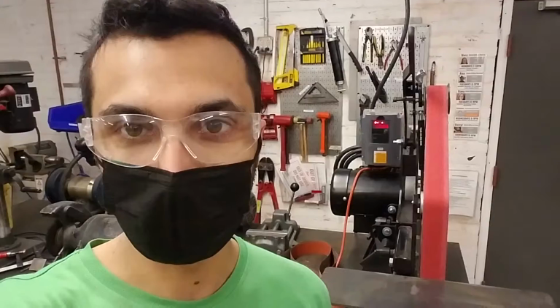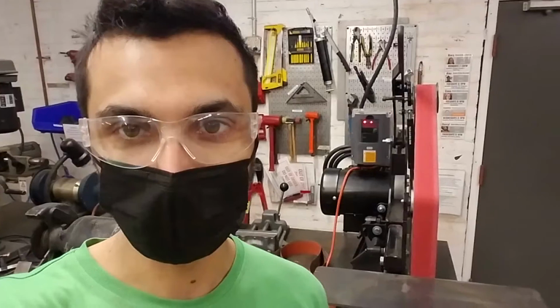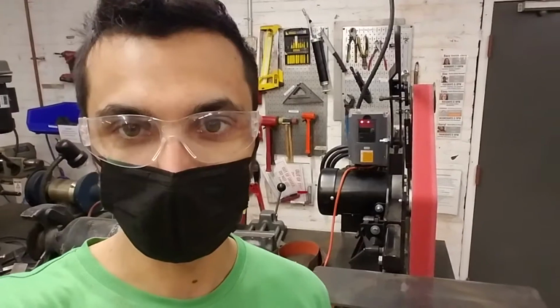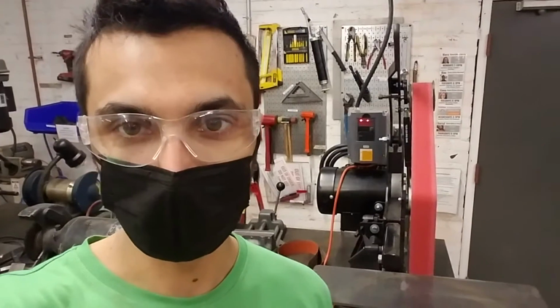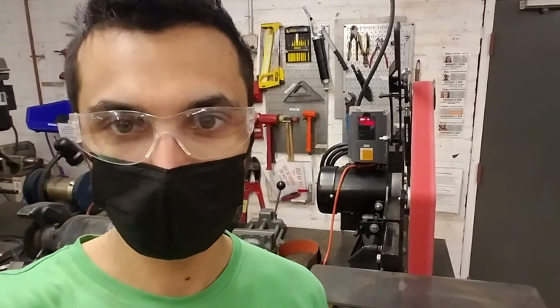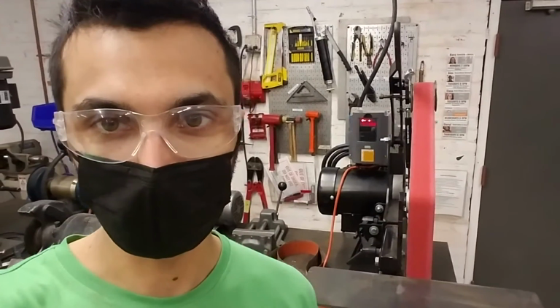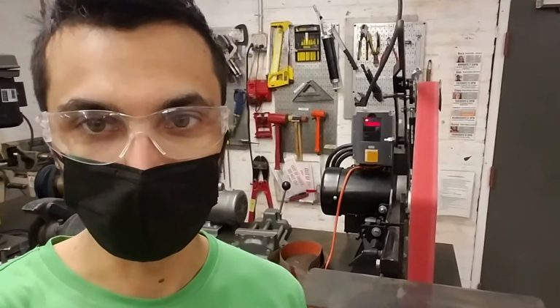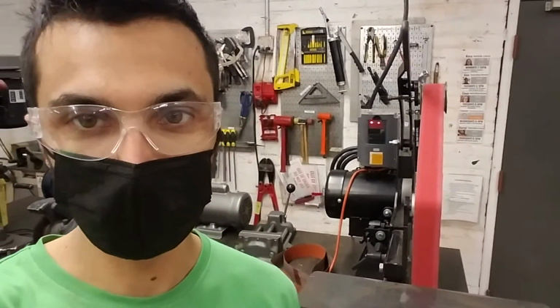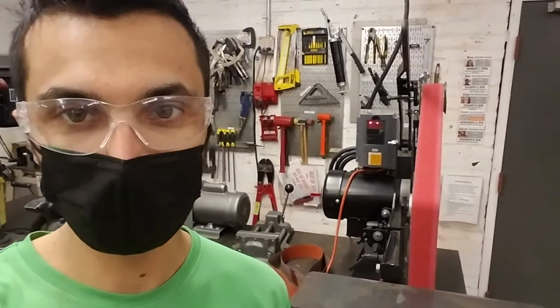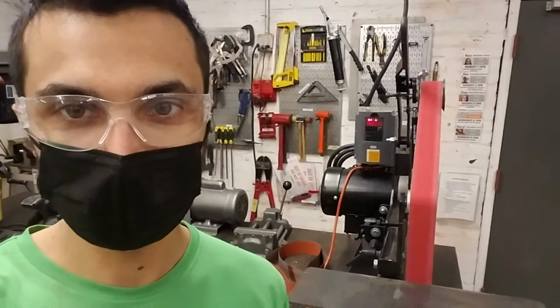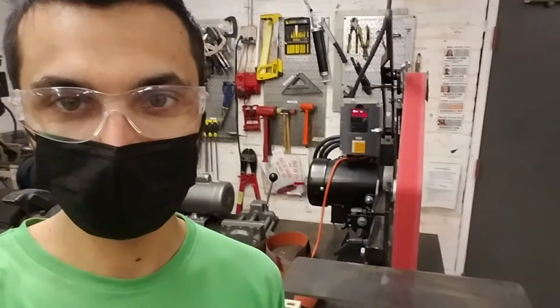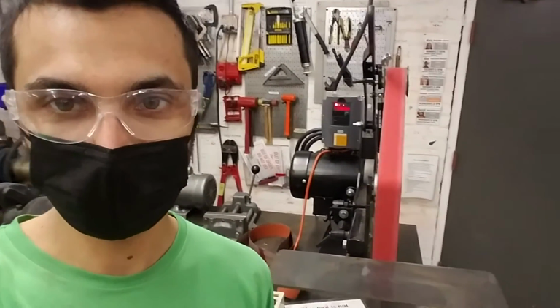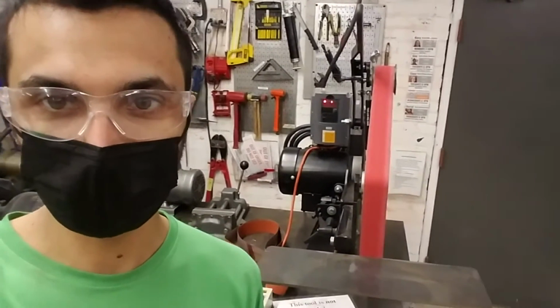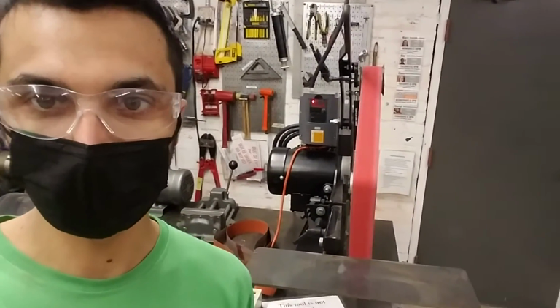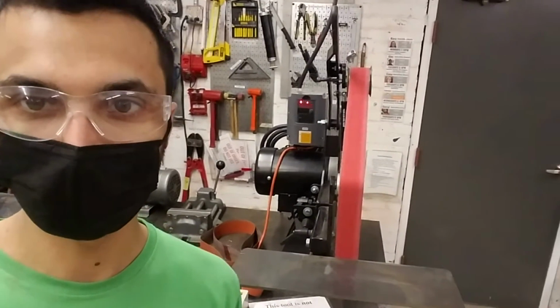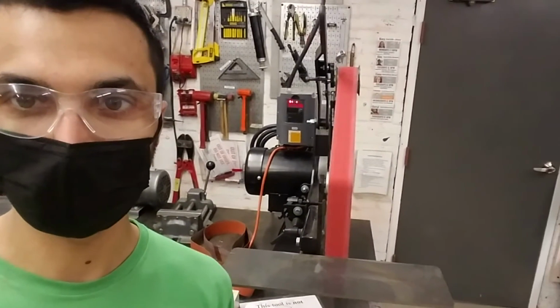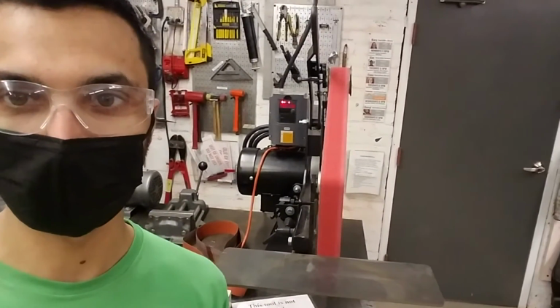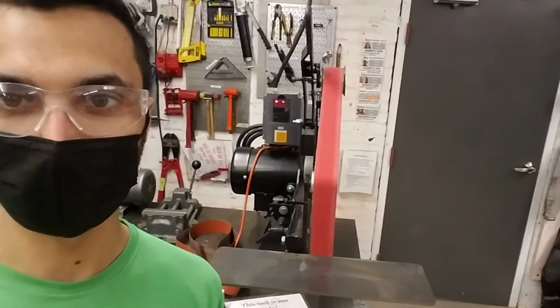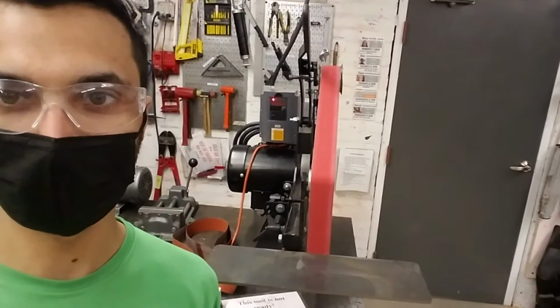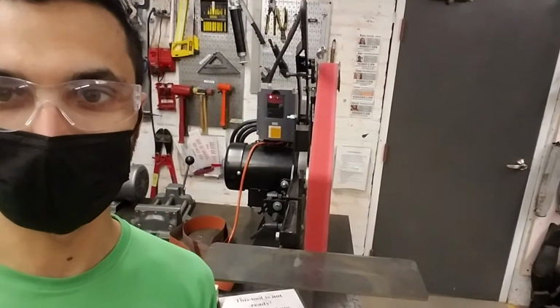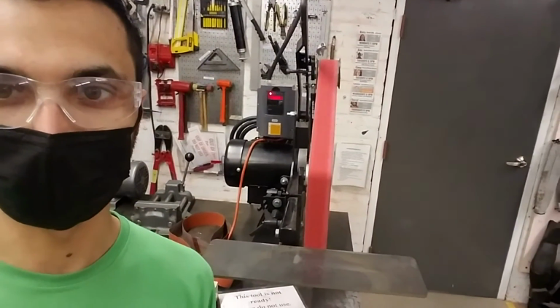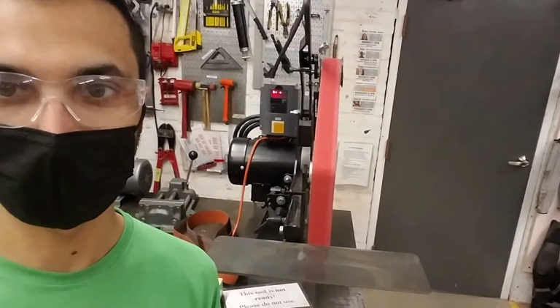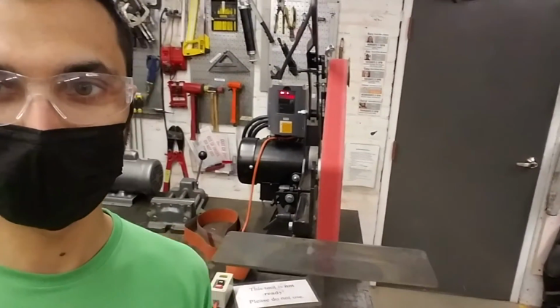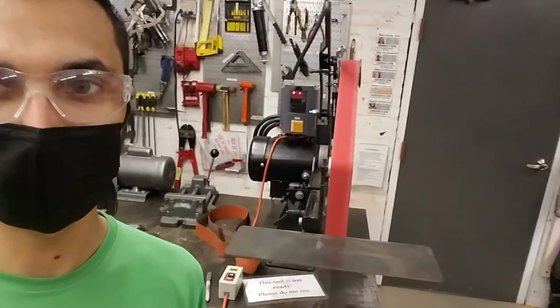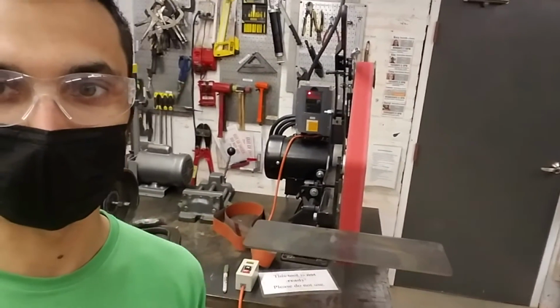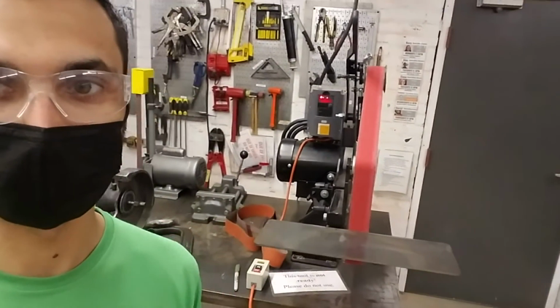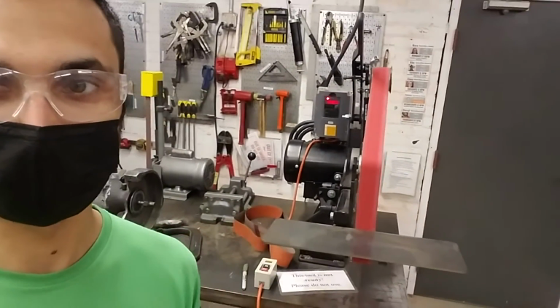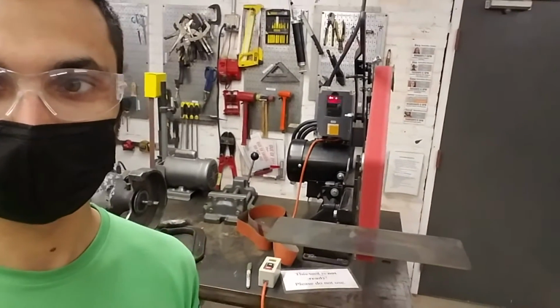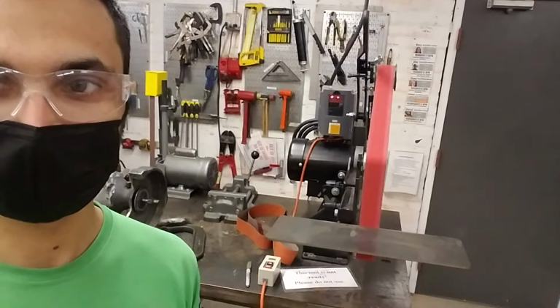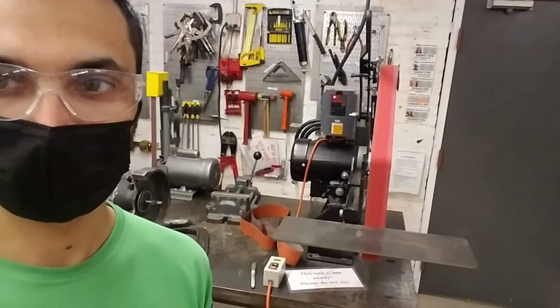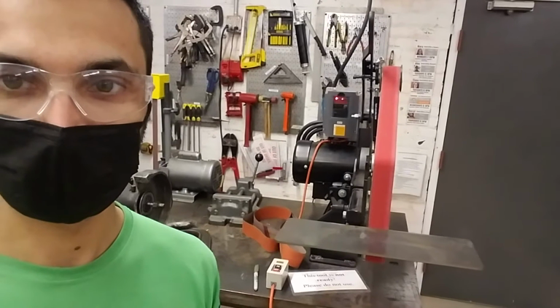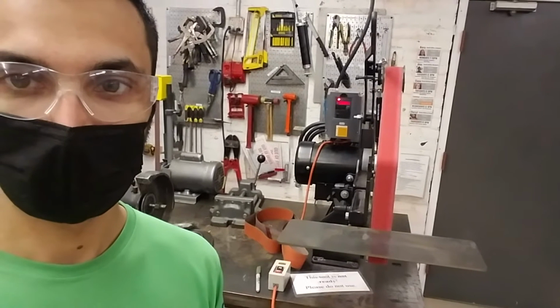Hi all, this is the badging video for the 2x72 belt grinder here at Makehaven.